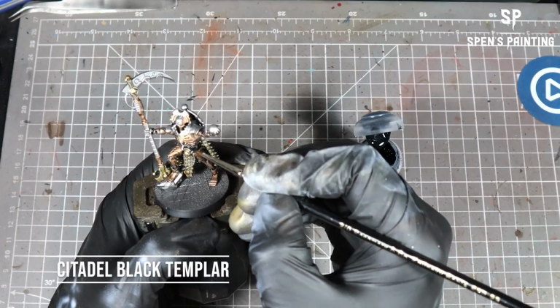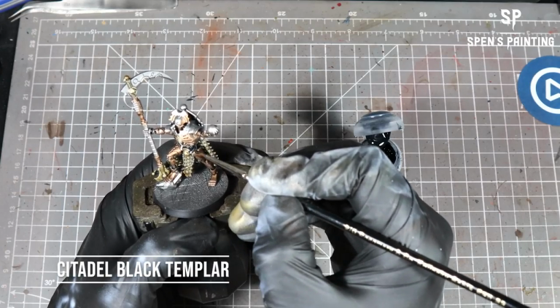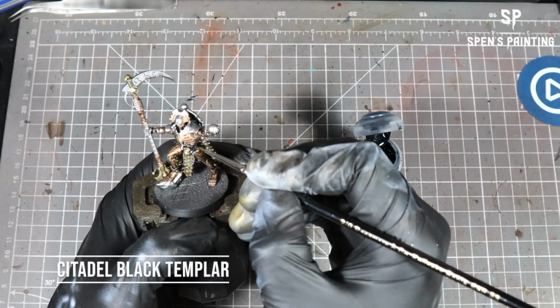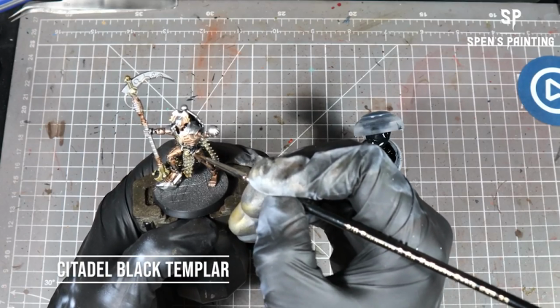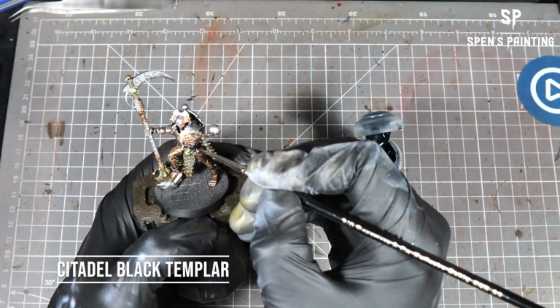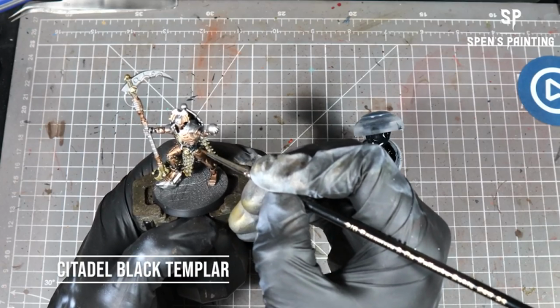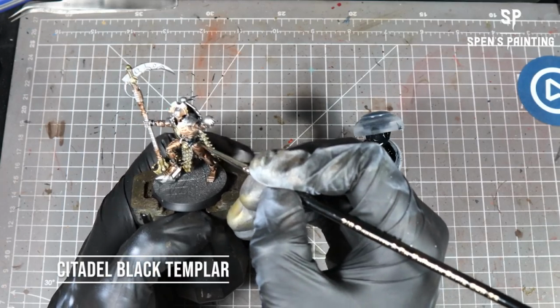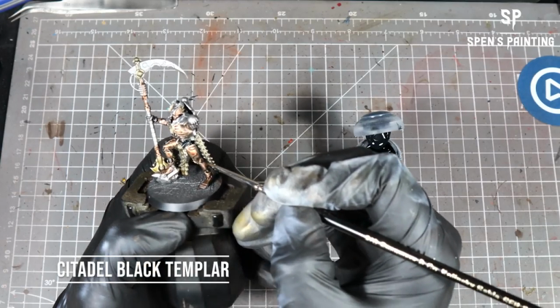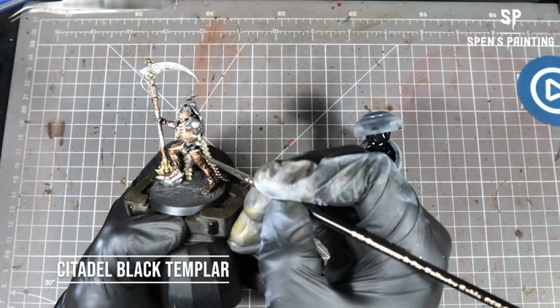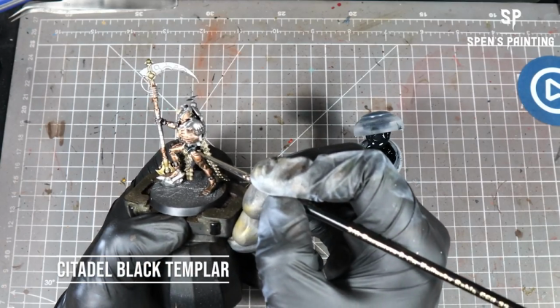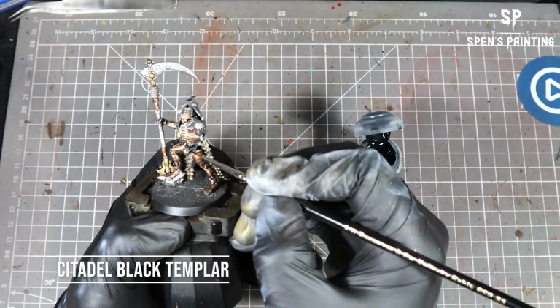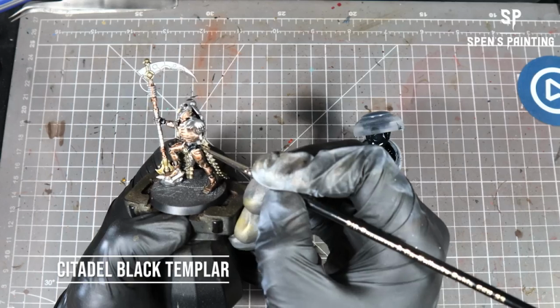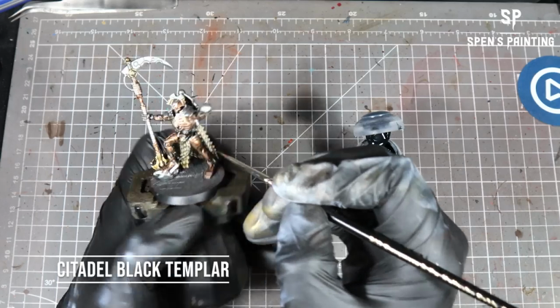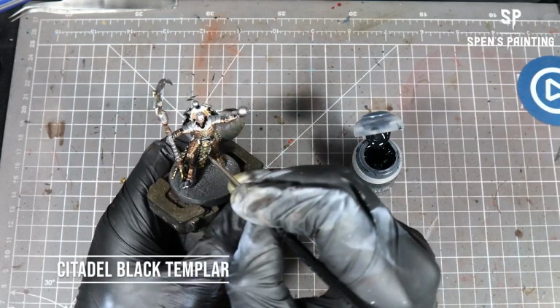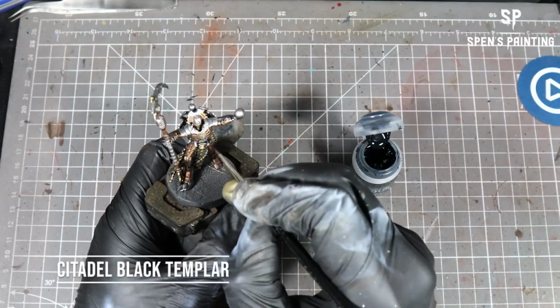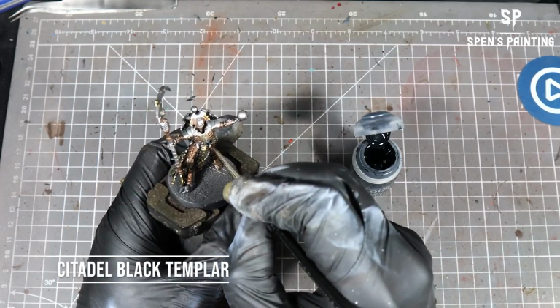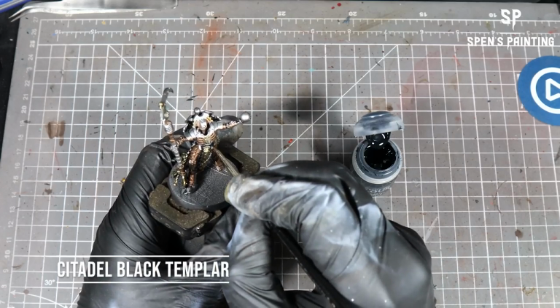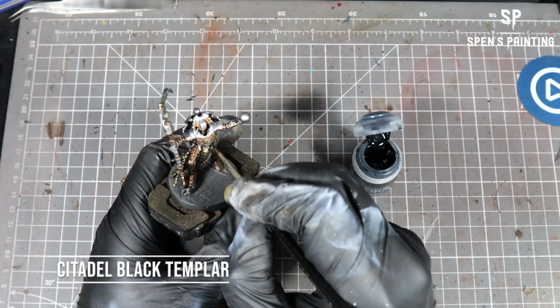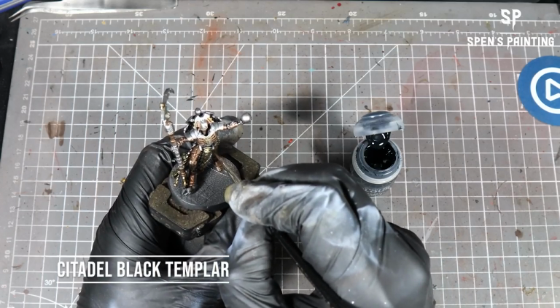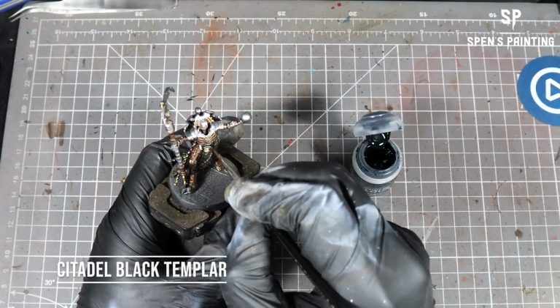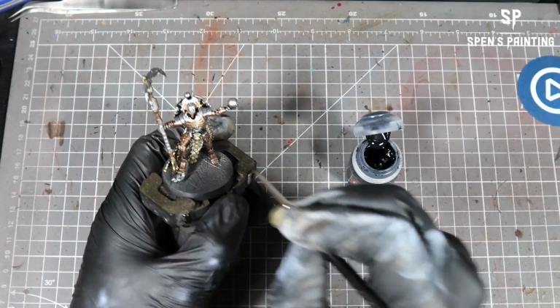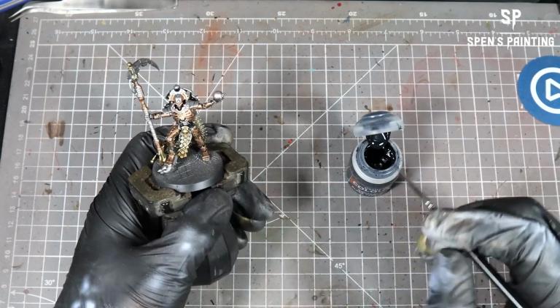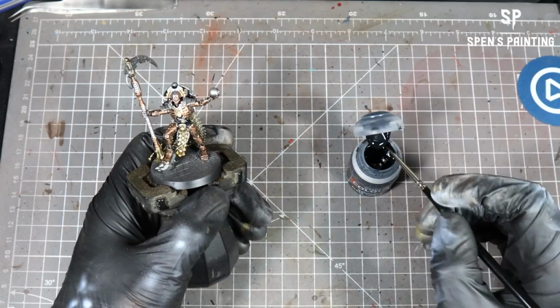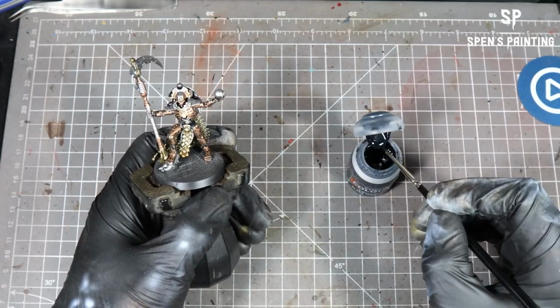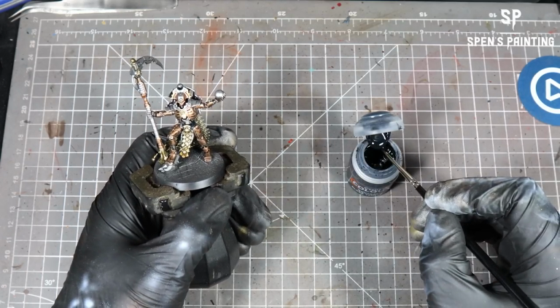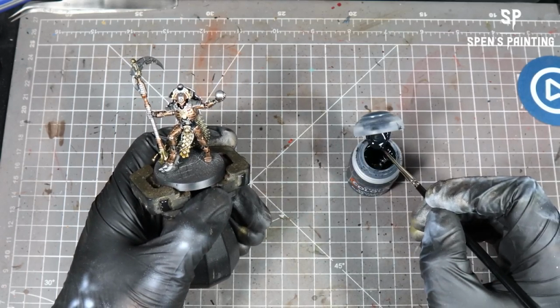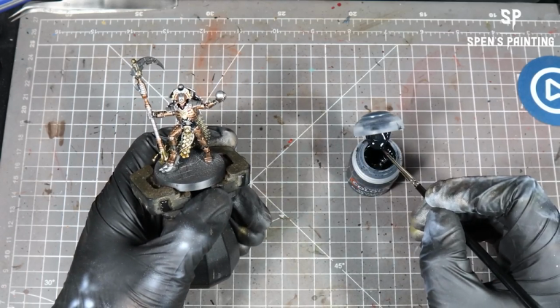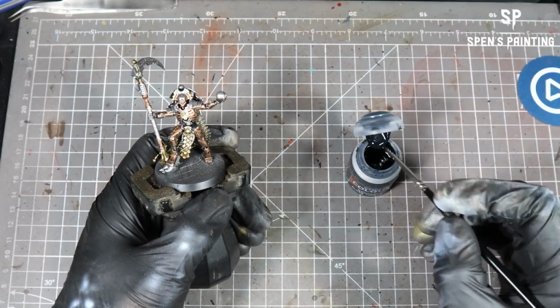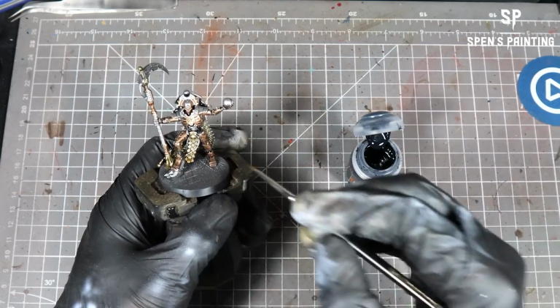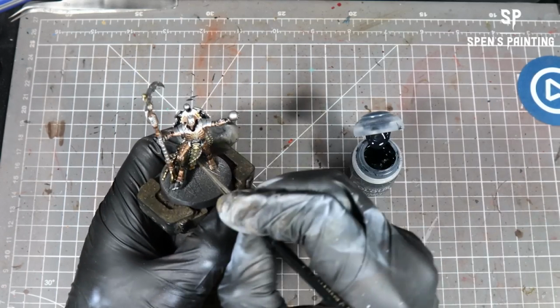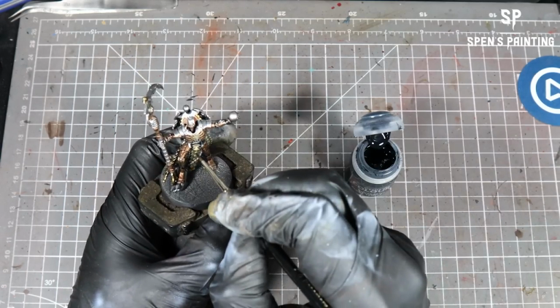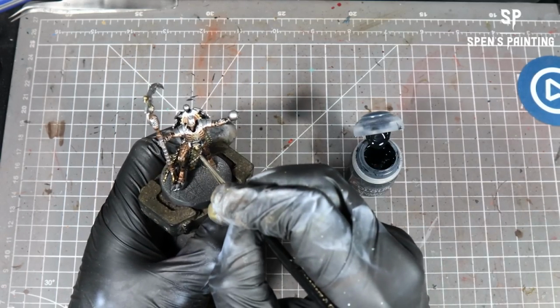For any of the black accent parts — so the hip bone bits, the shoulder joints, the weapon casings — we're going to use Black Templar.